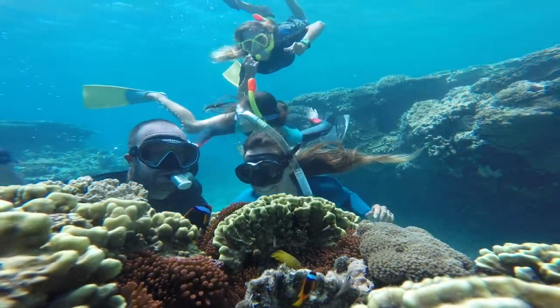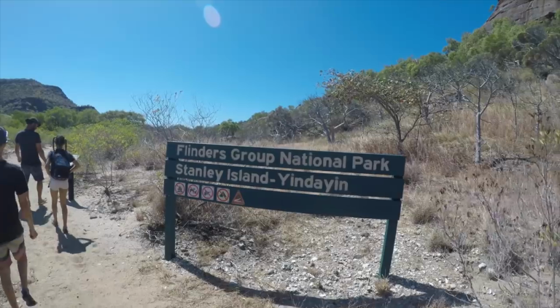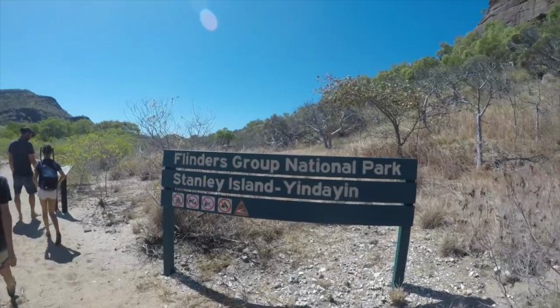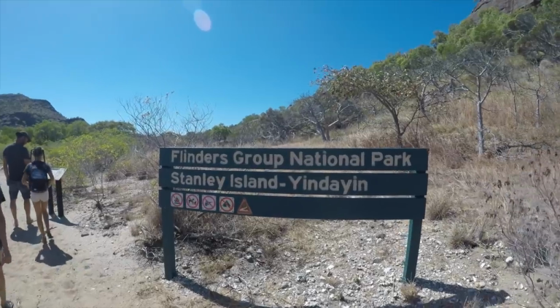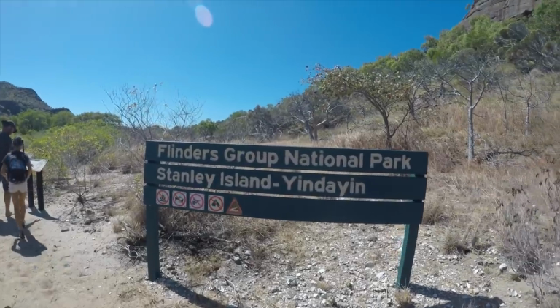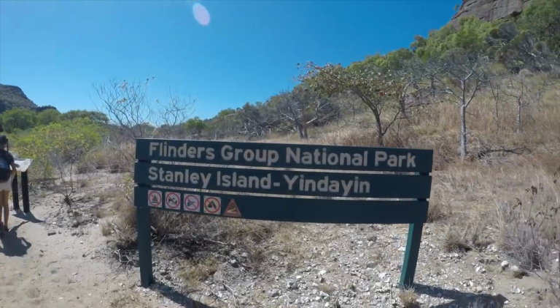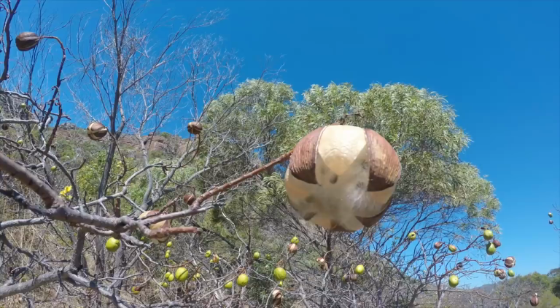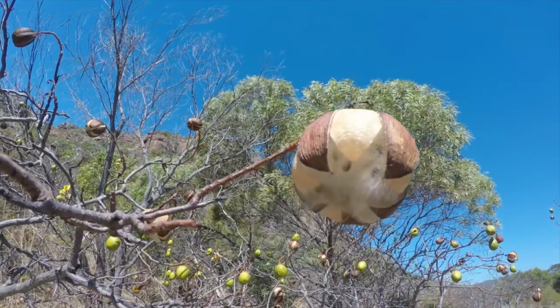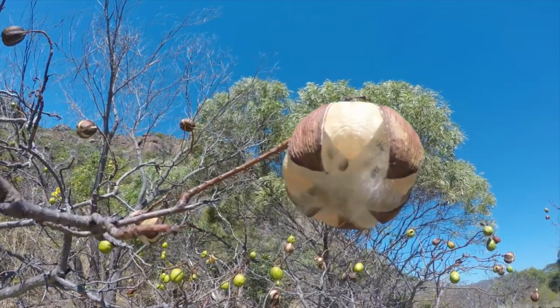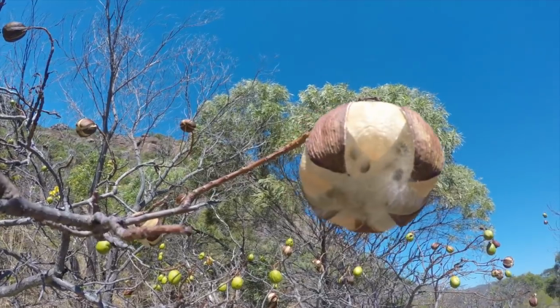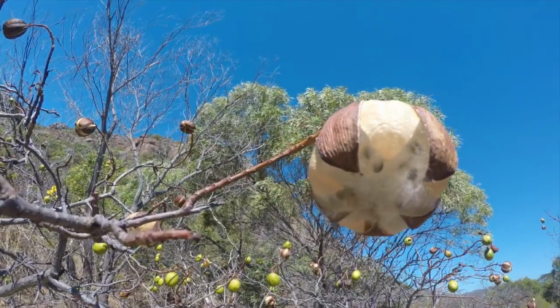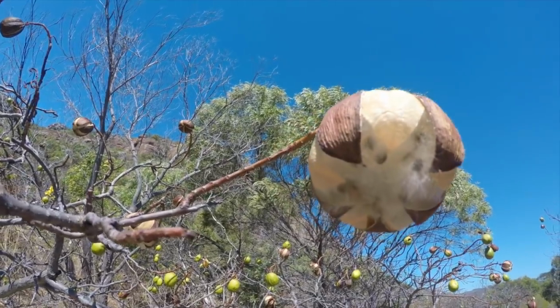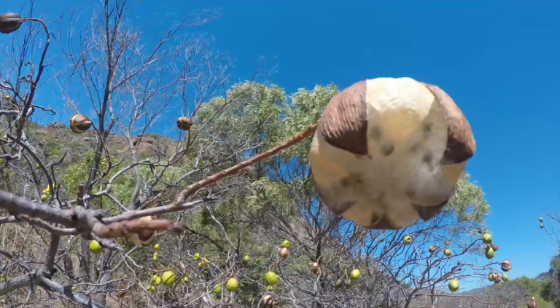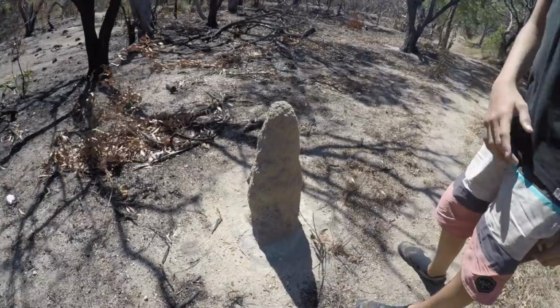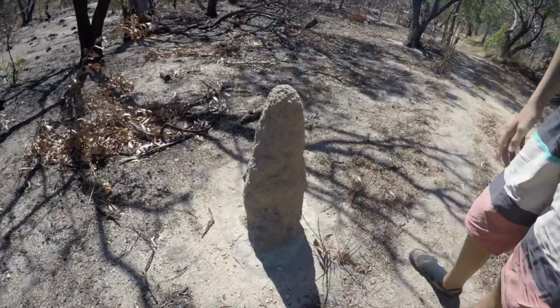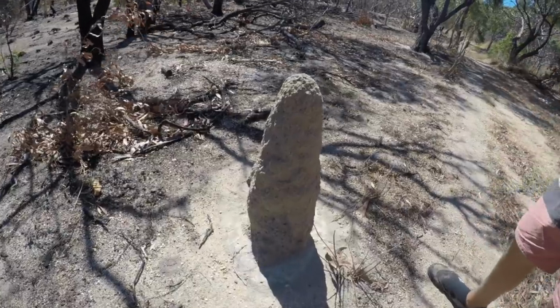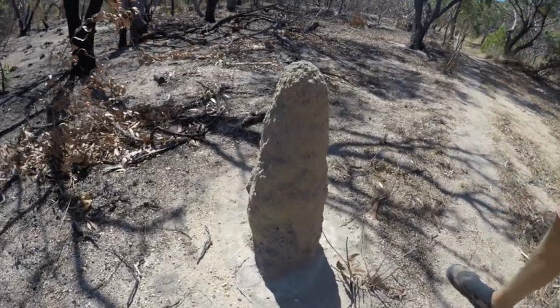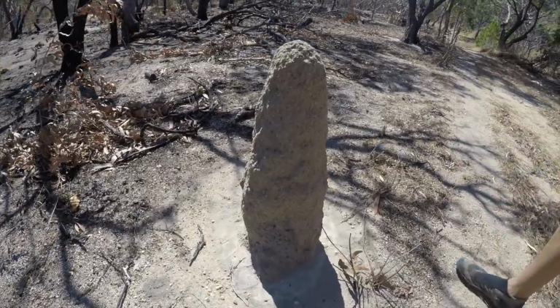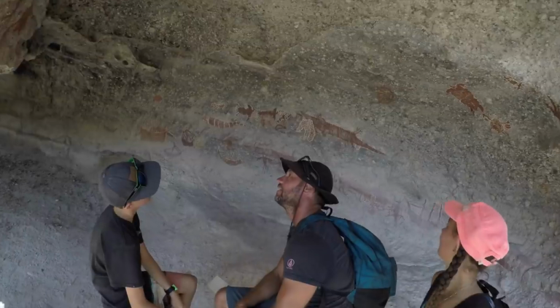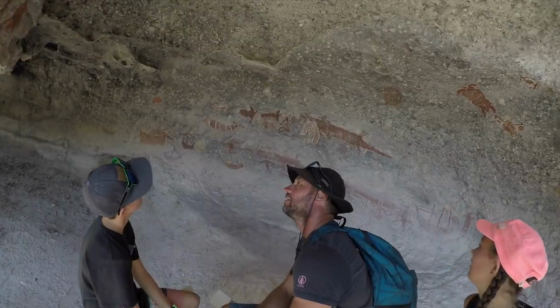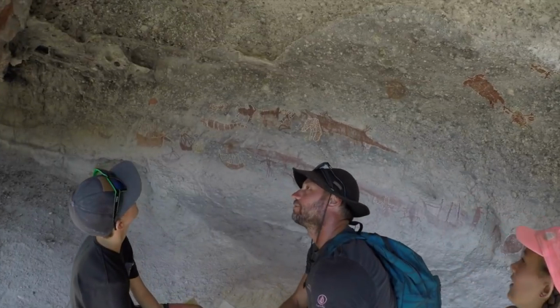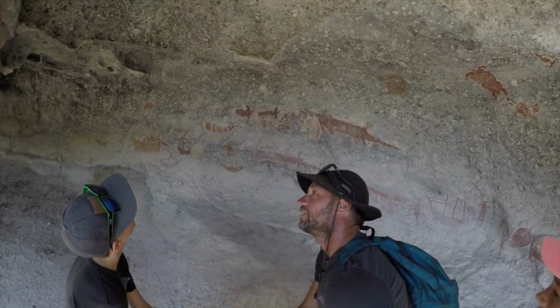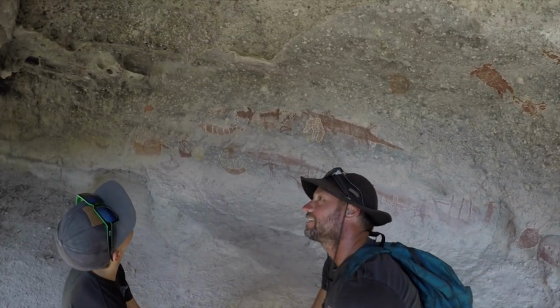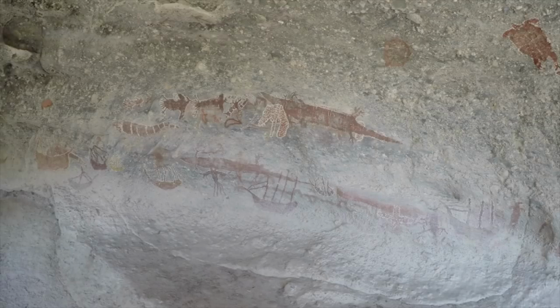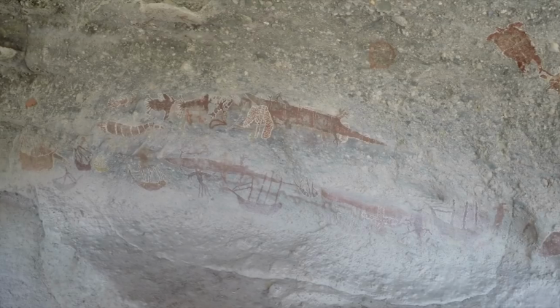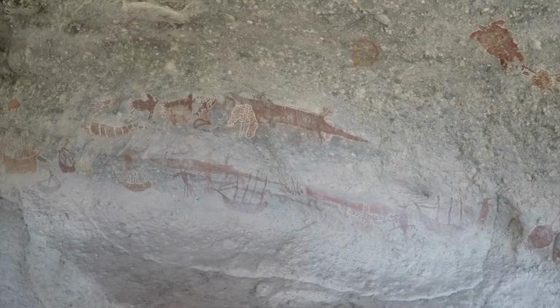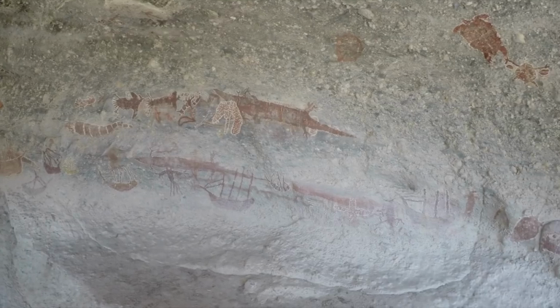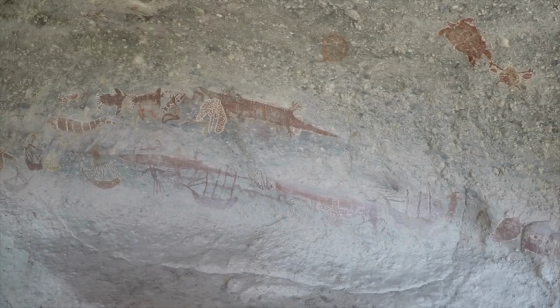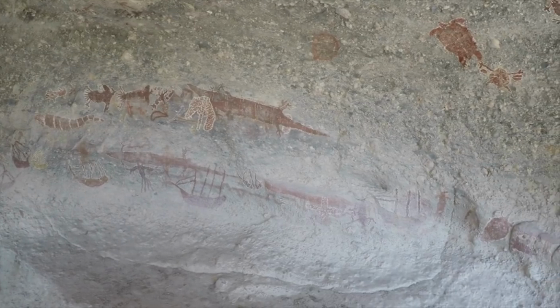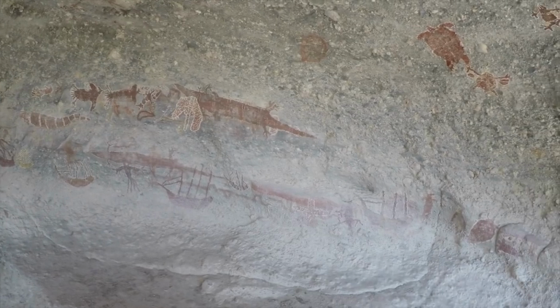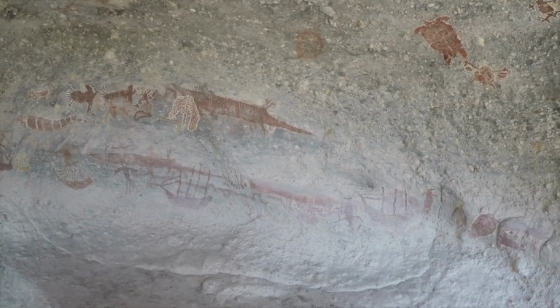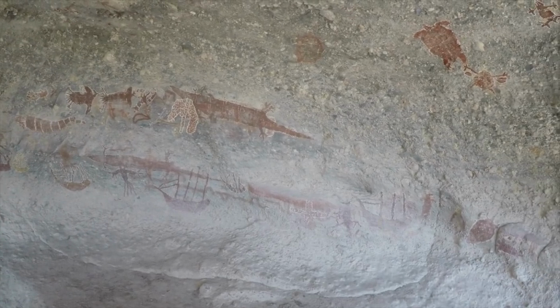Previously on Sailing Catalpa, we explore Stanley Island and see some pretty awesome caves with some Aboriginal artwork.